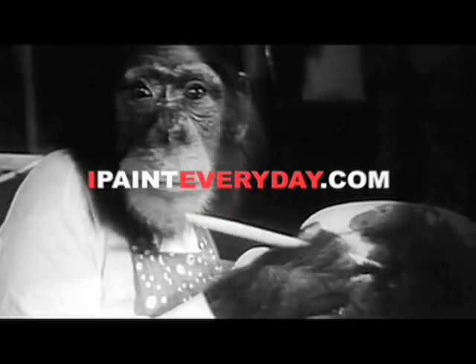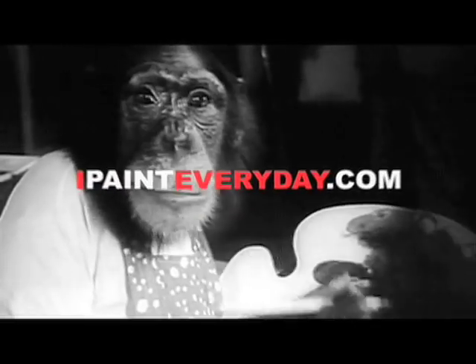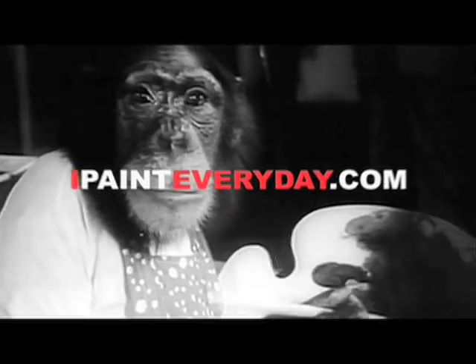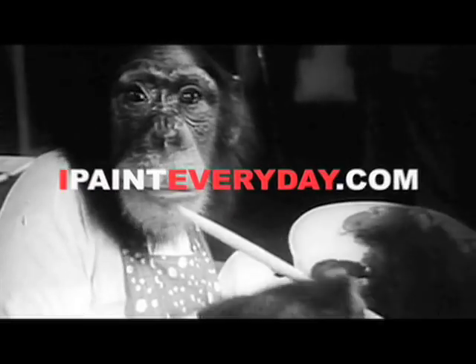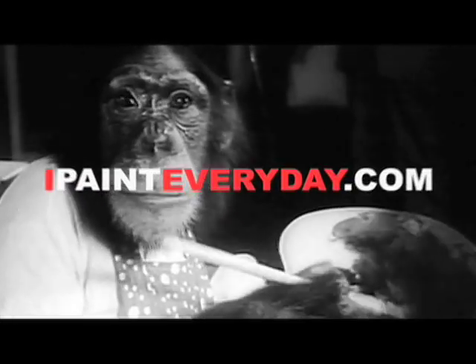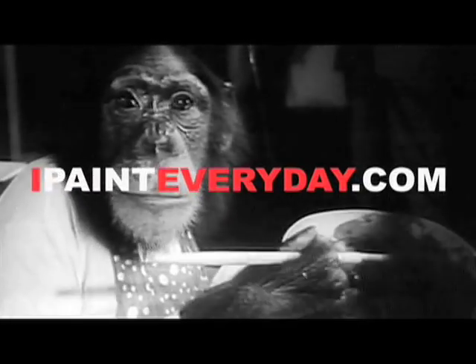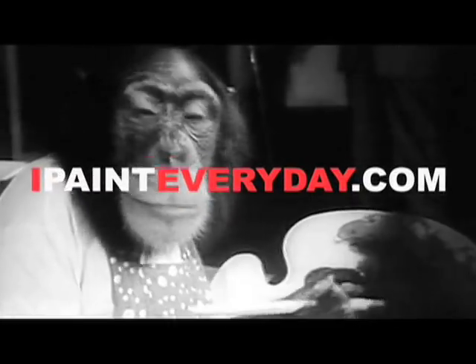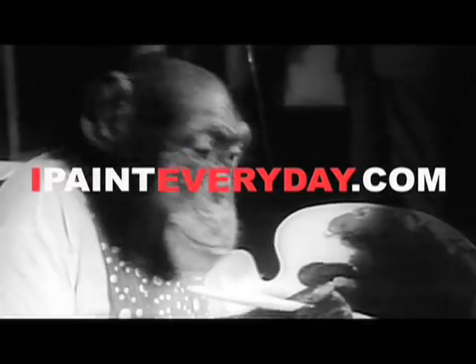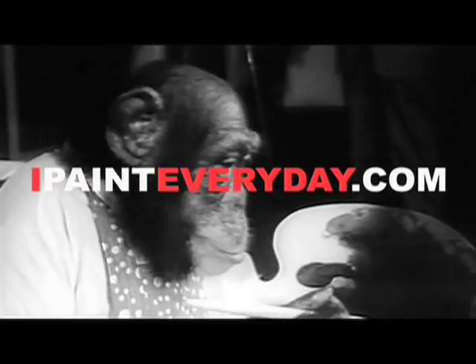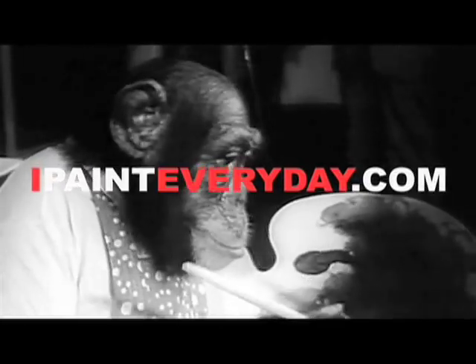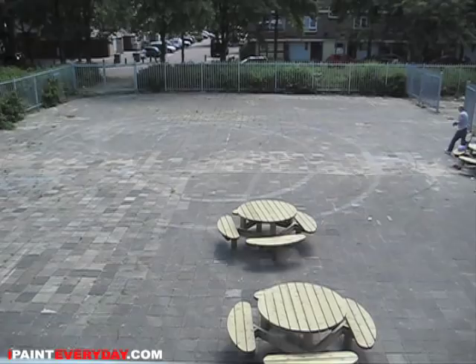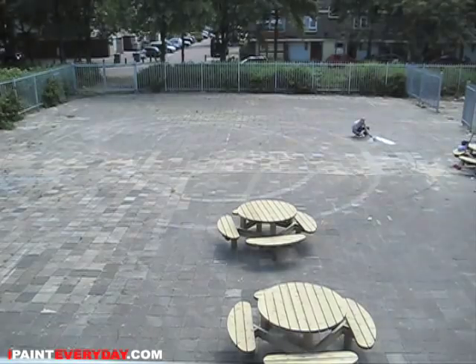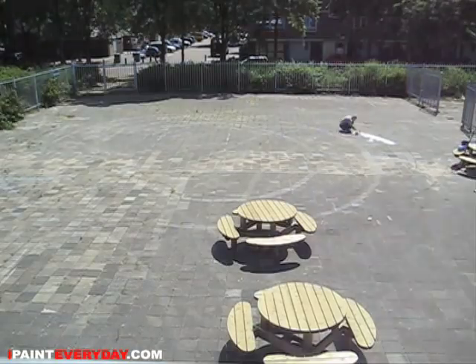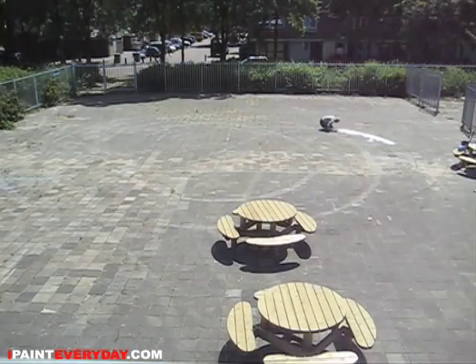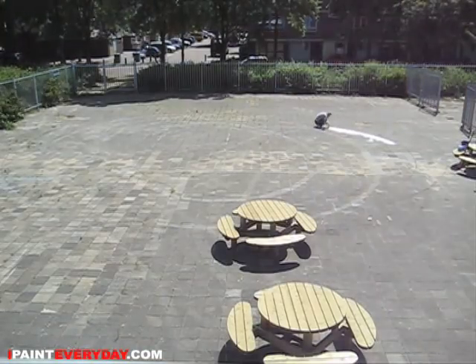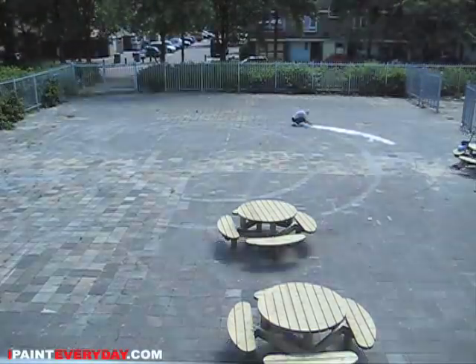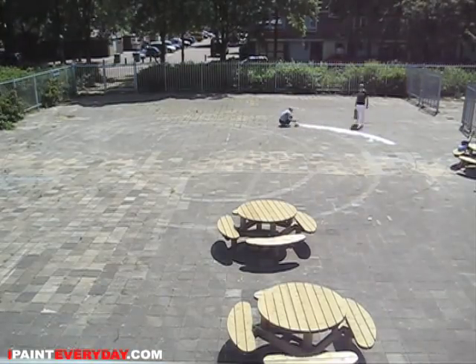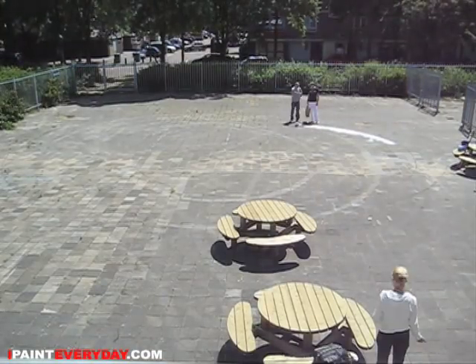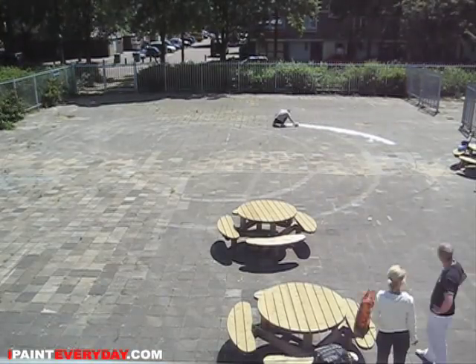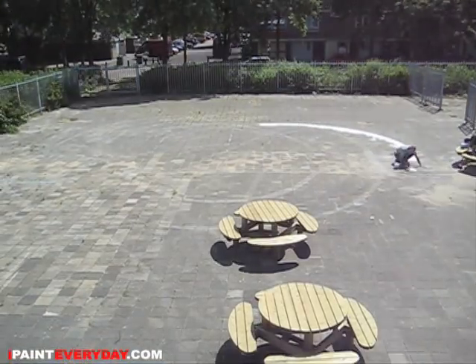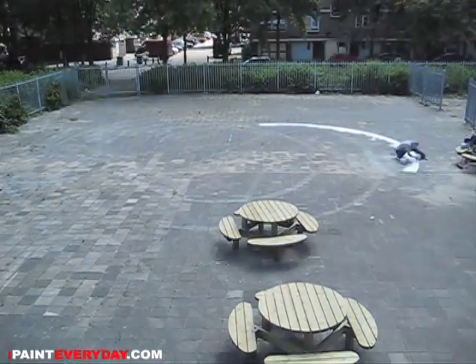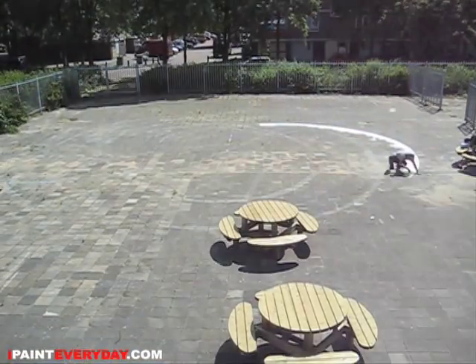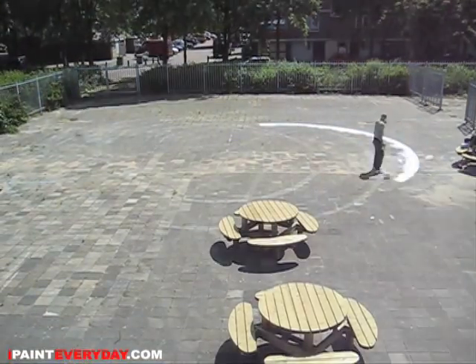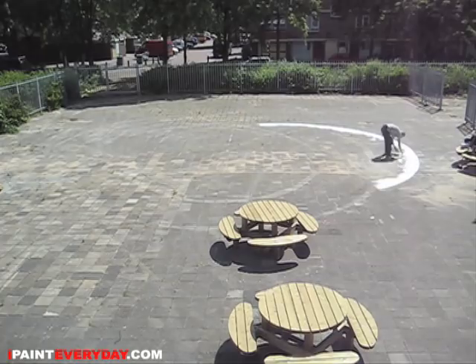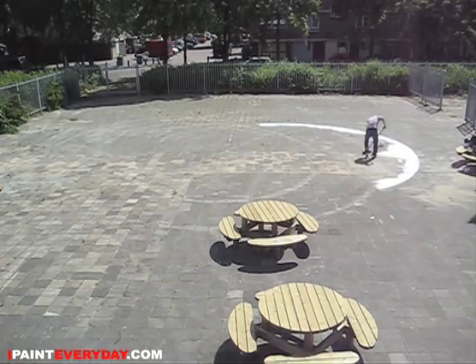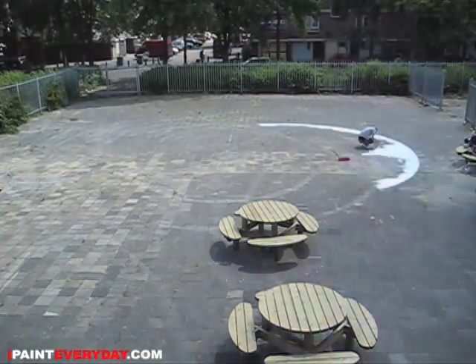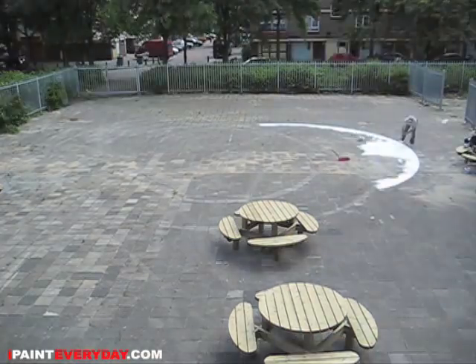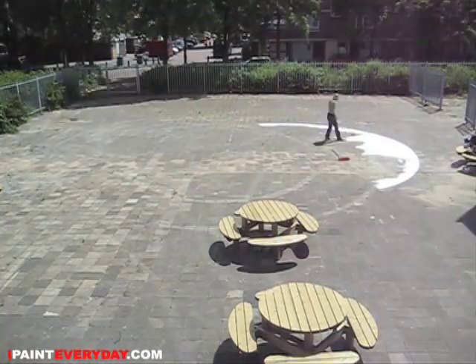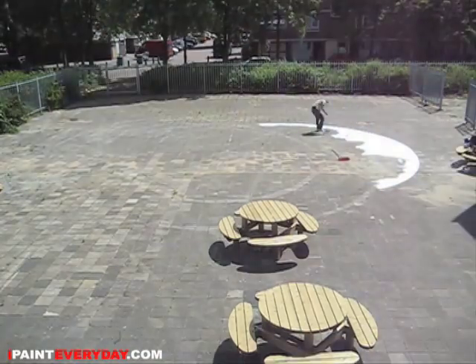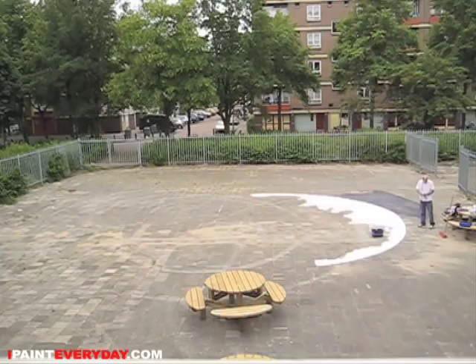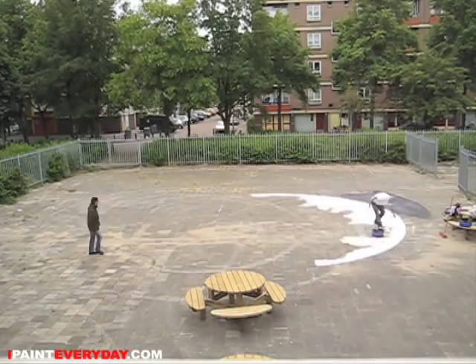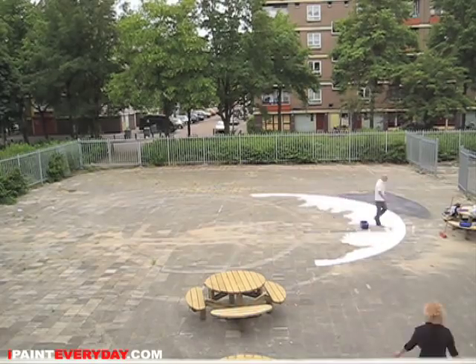Hi, this is IpaintEveryday.com. My name is Otto Graf.